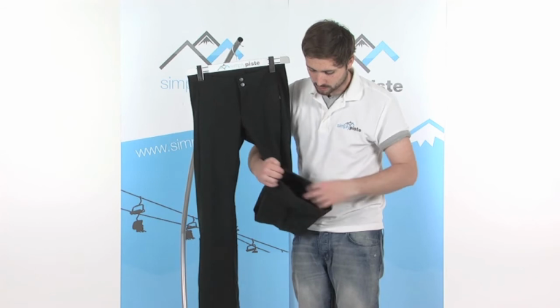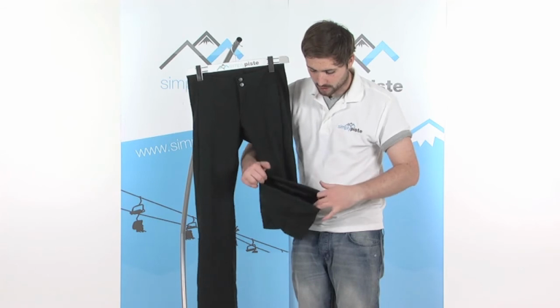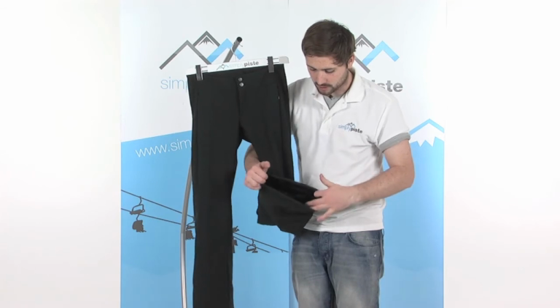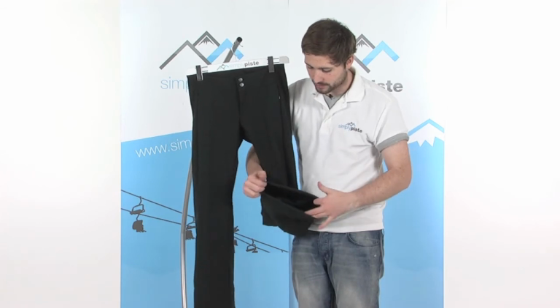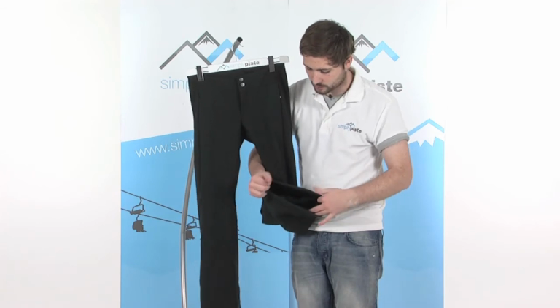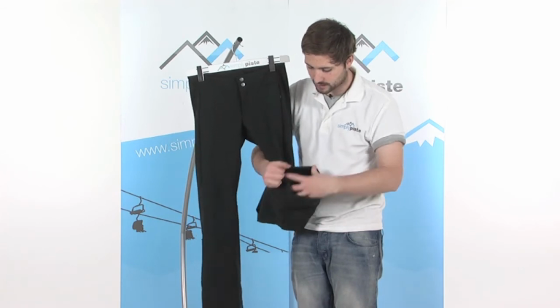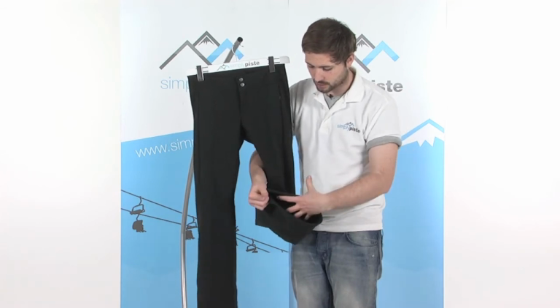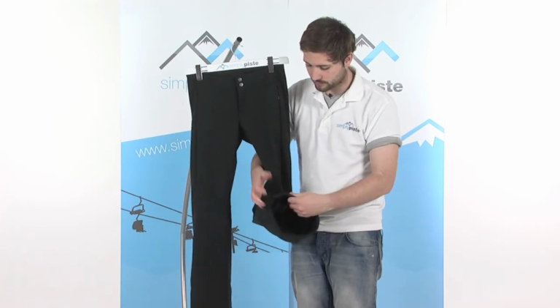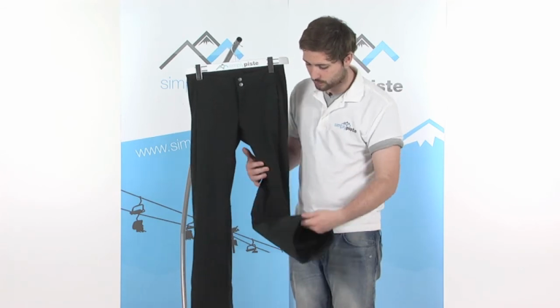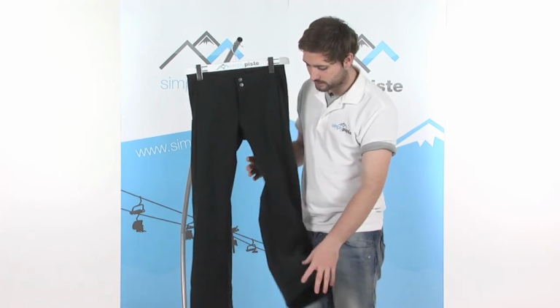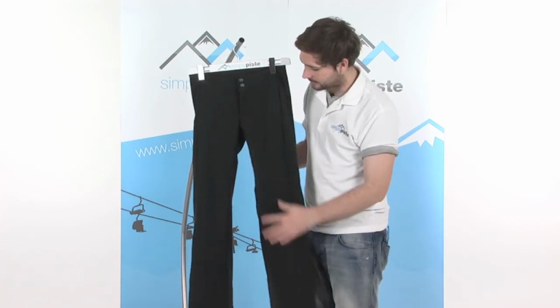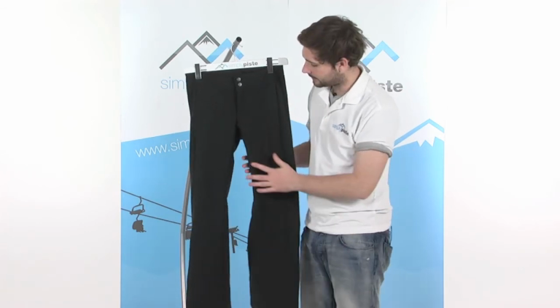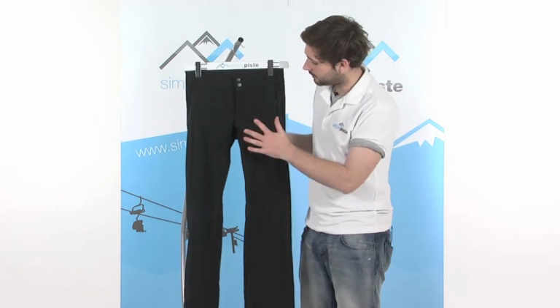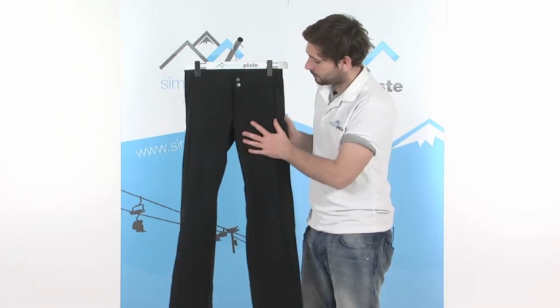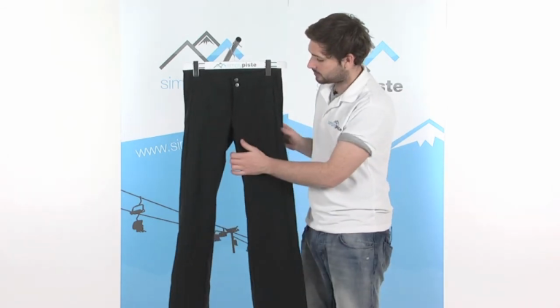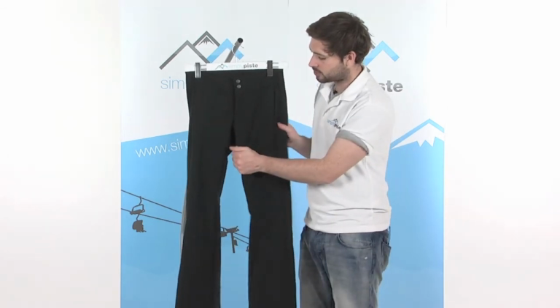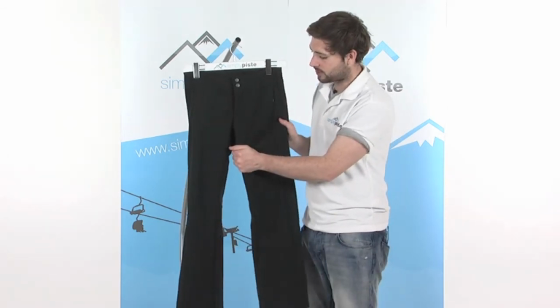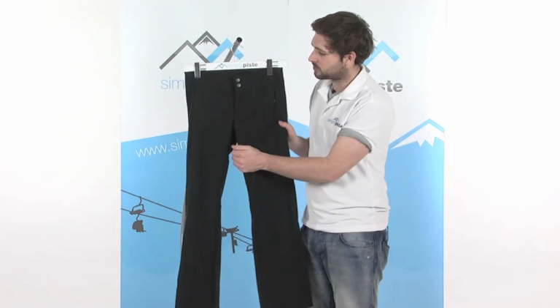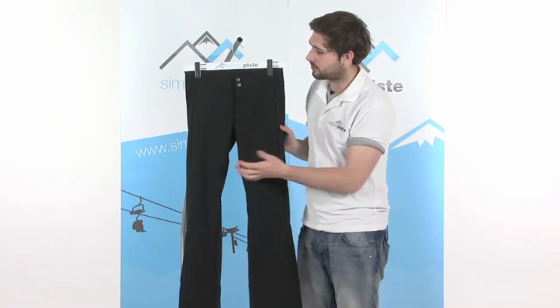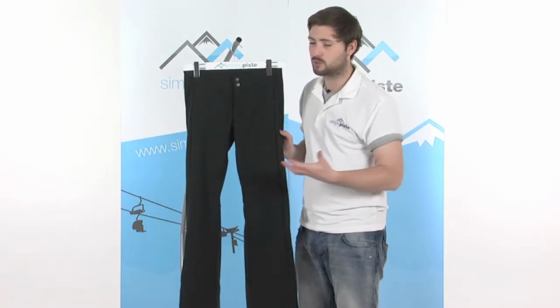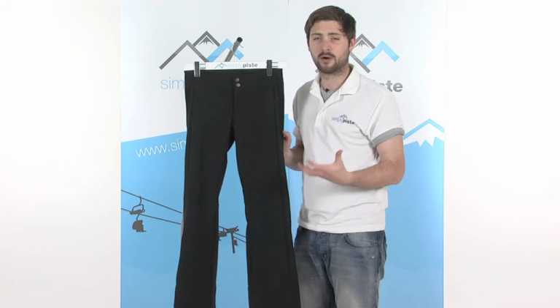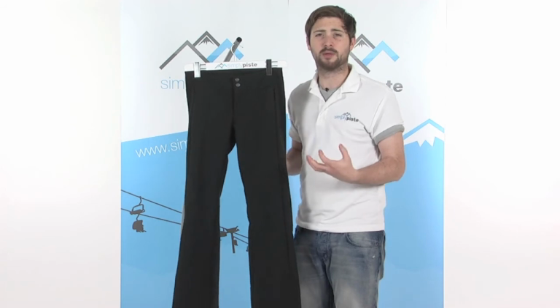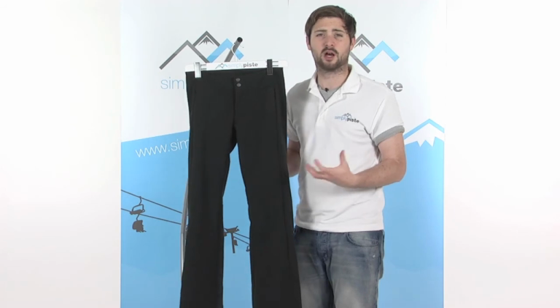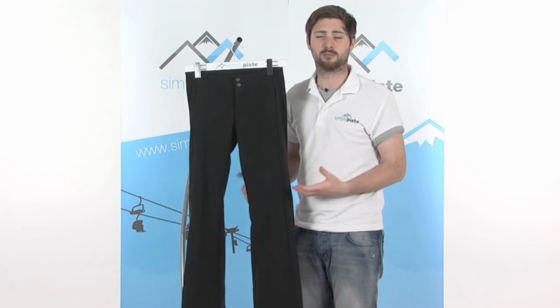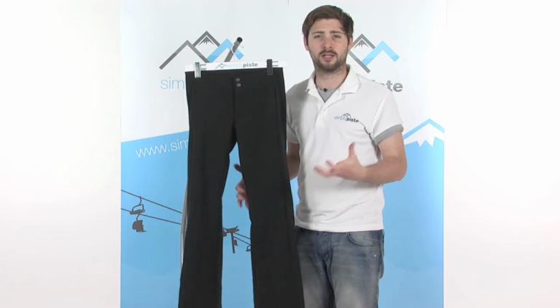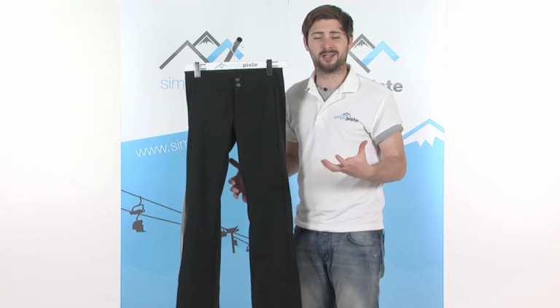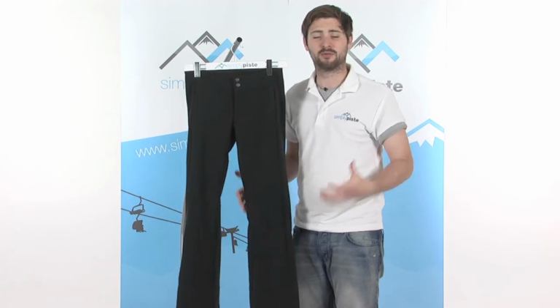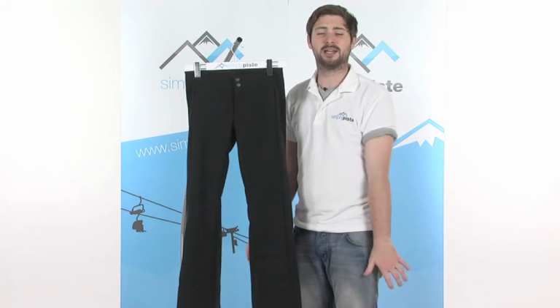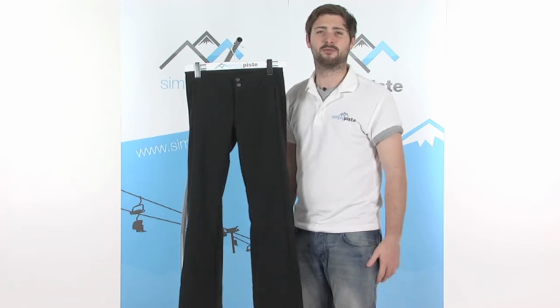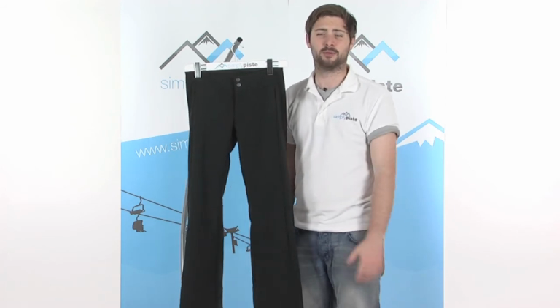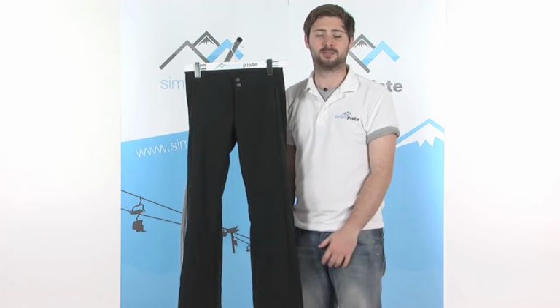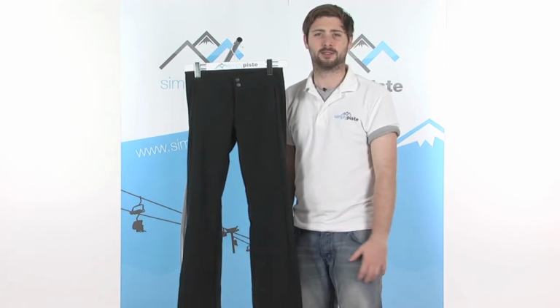So with that nice large opening going over the boot easily, and with this stretch material helping to hug your body, you can be really comfortable in these pants.